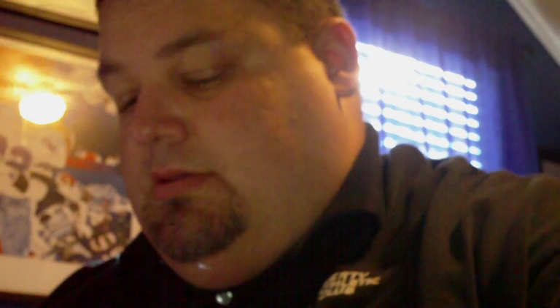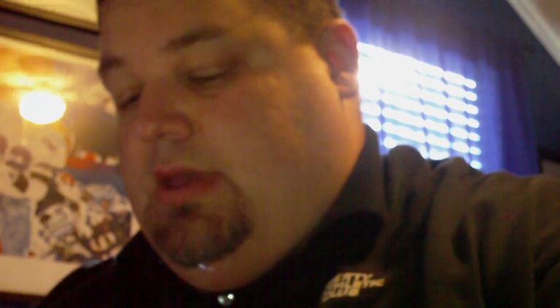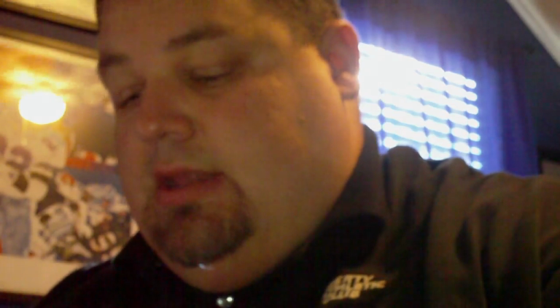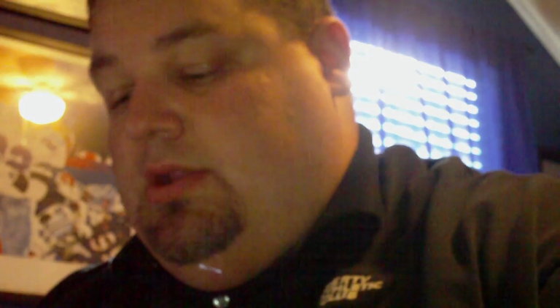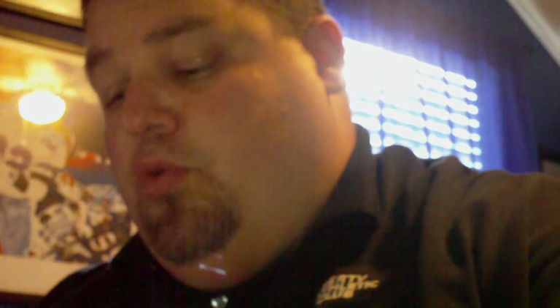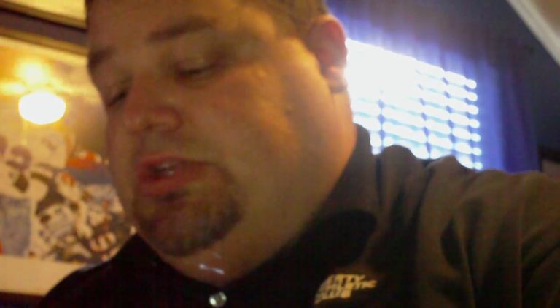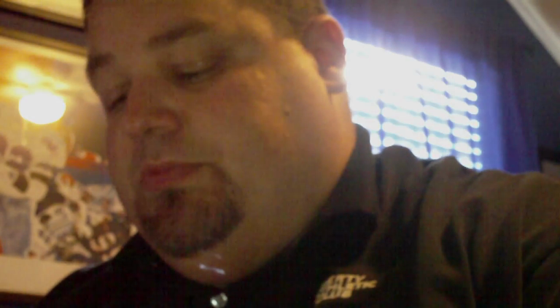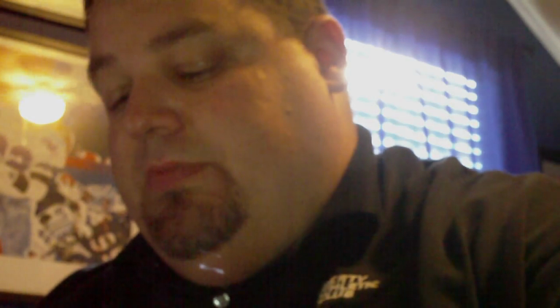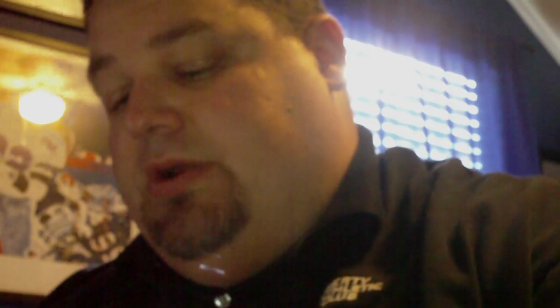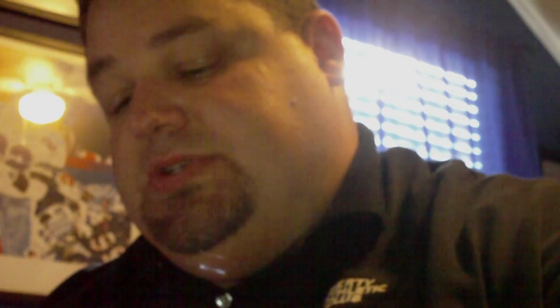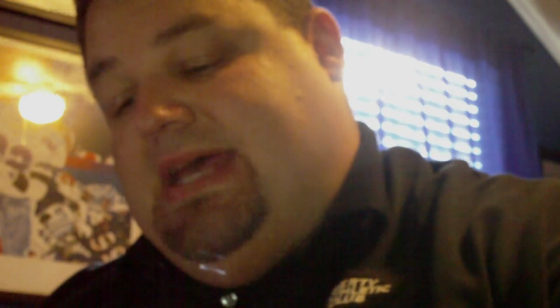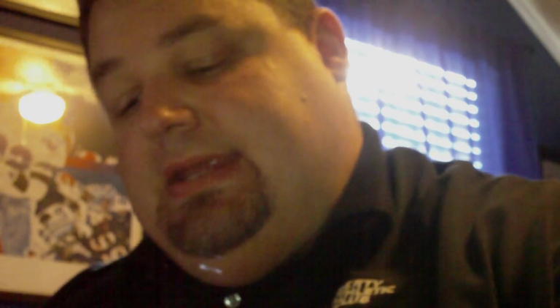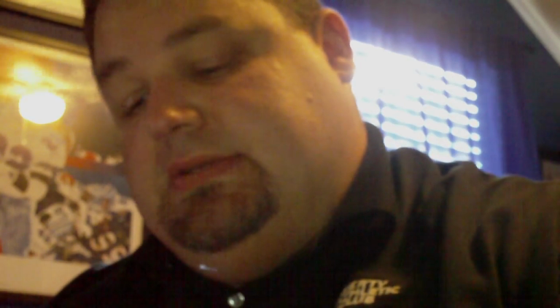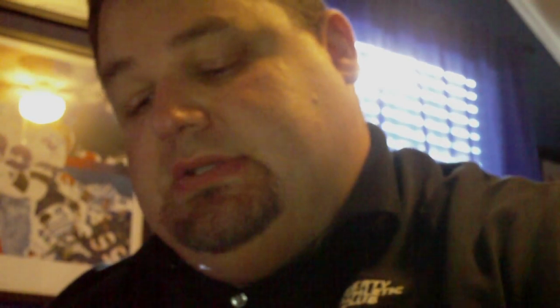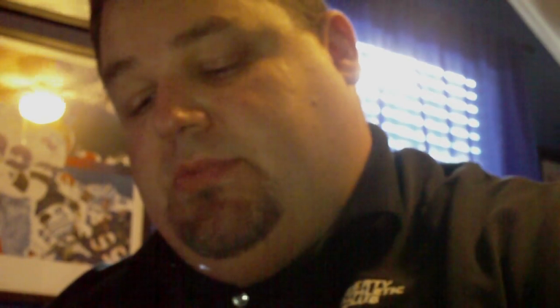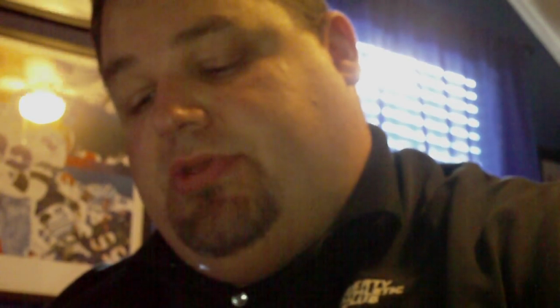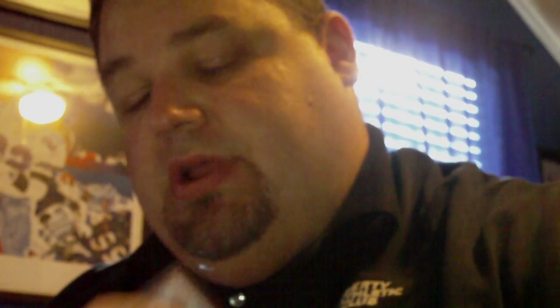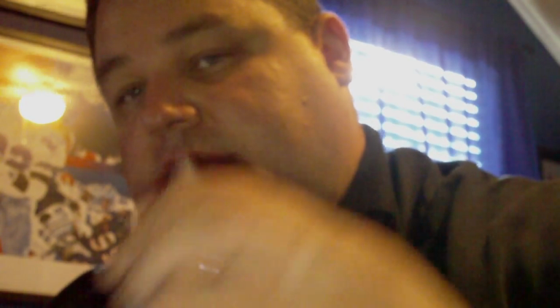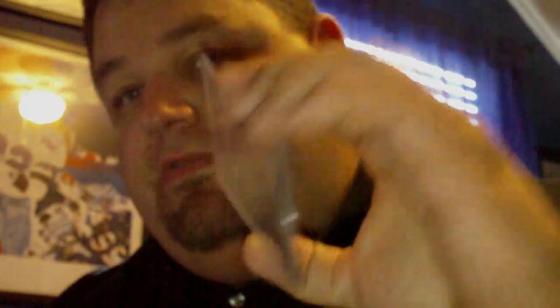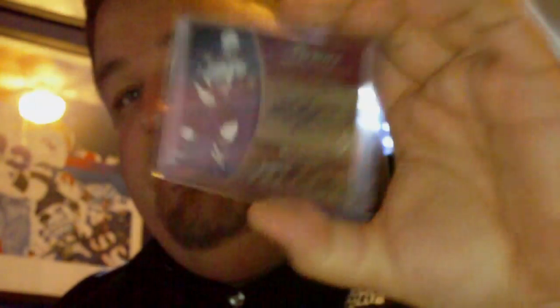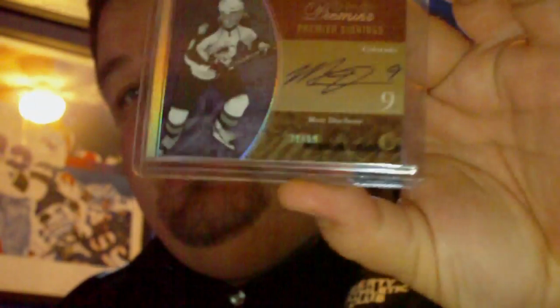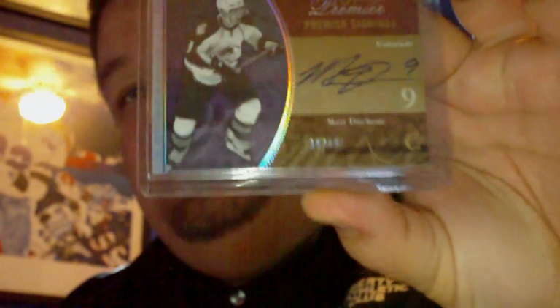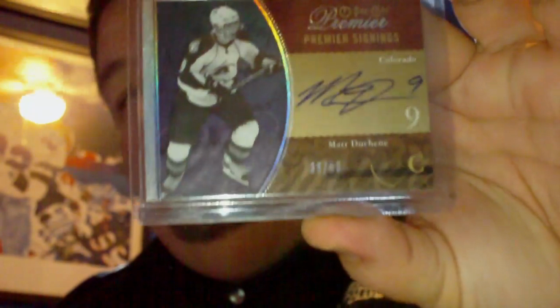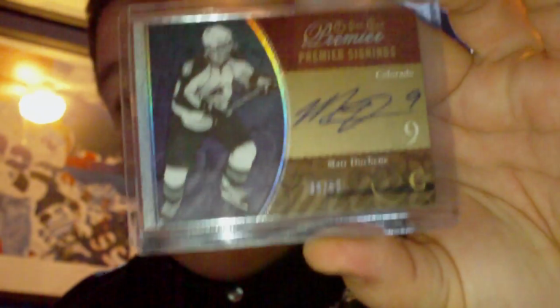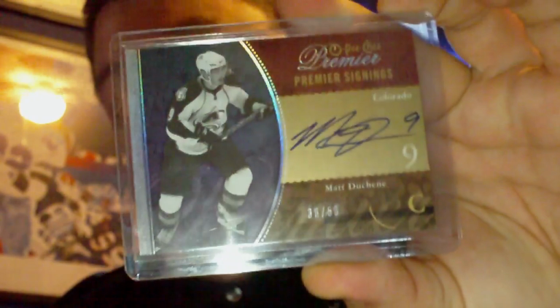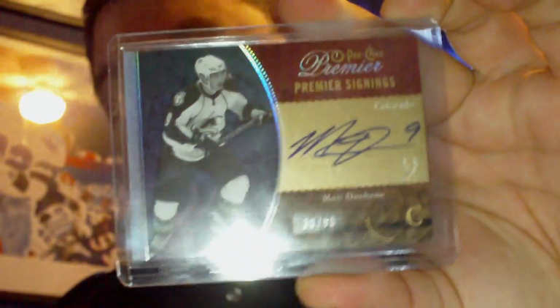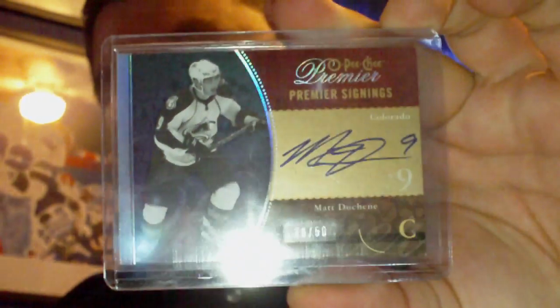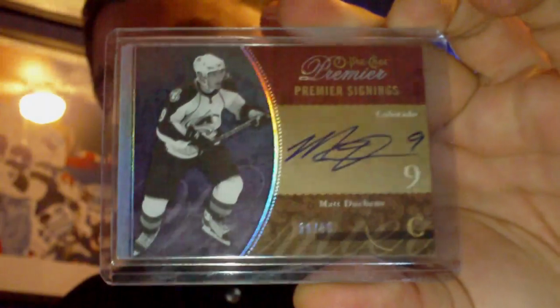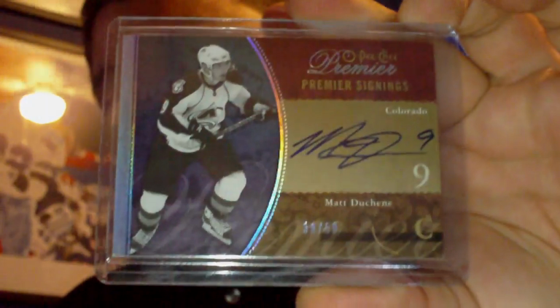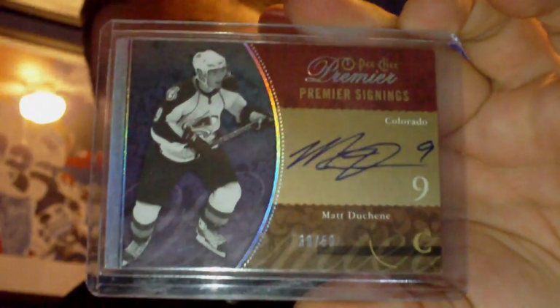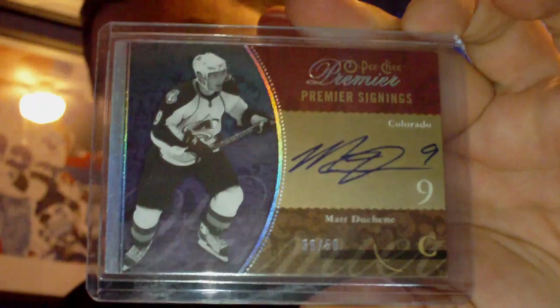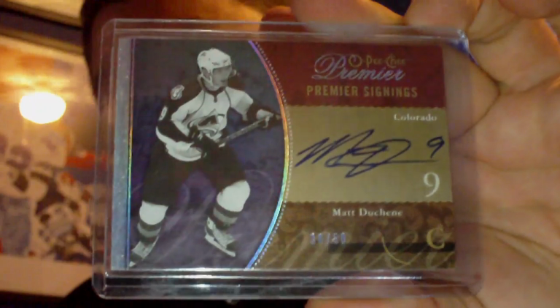And an OPC Premier signings, numbered 38 of 50, of Matt Duchesne.